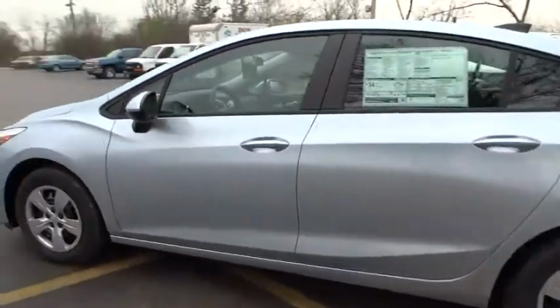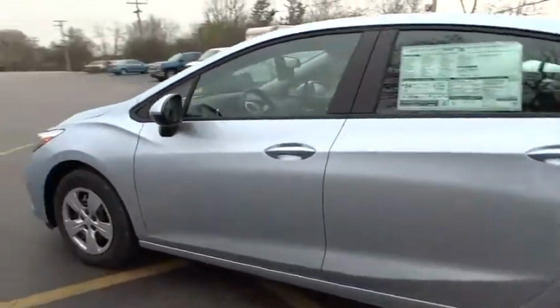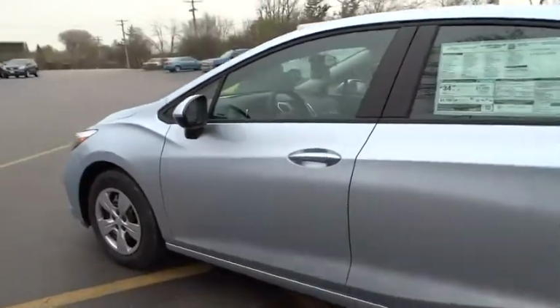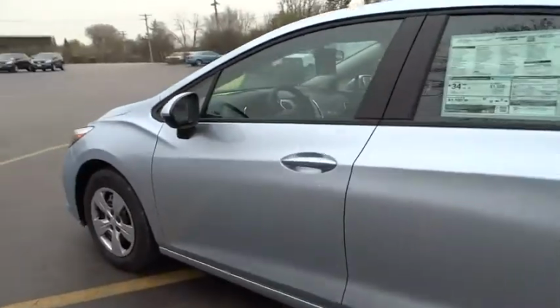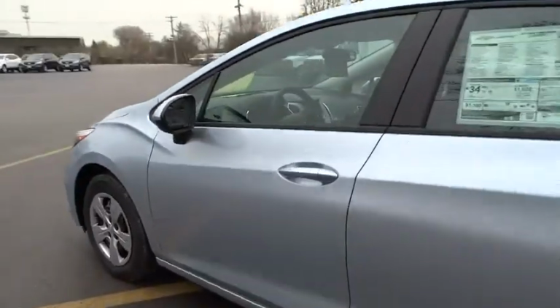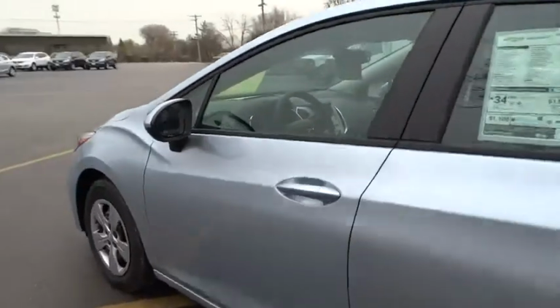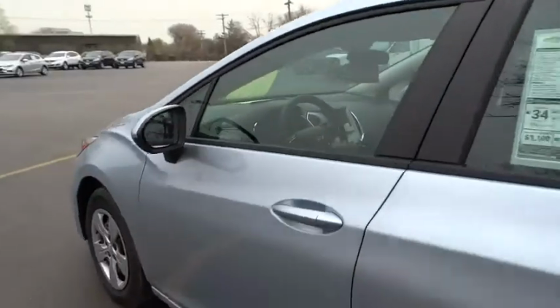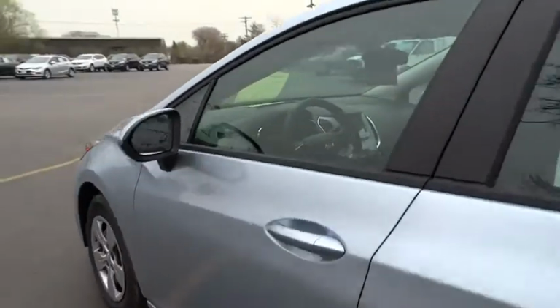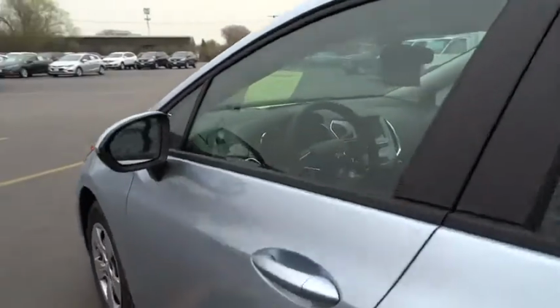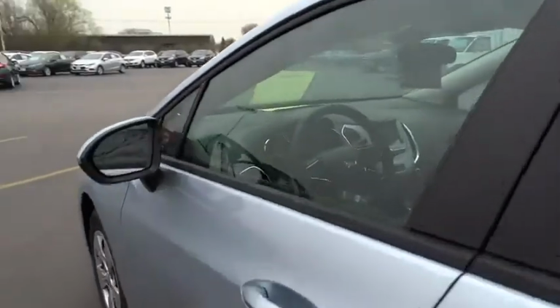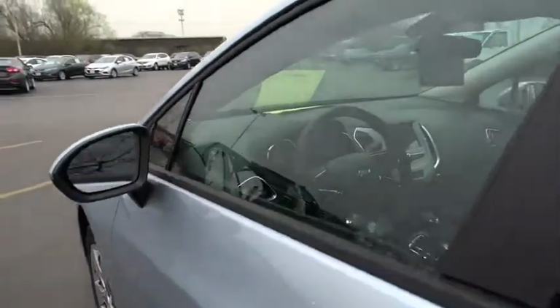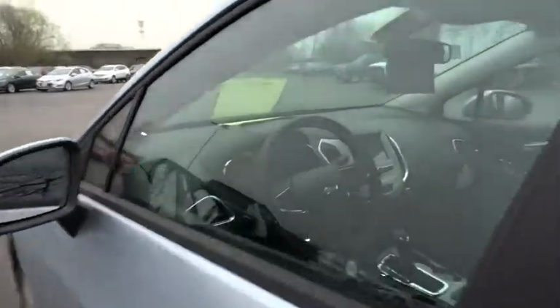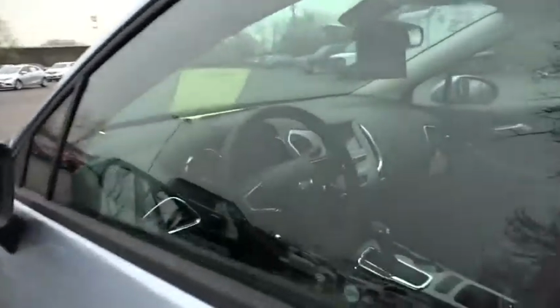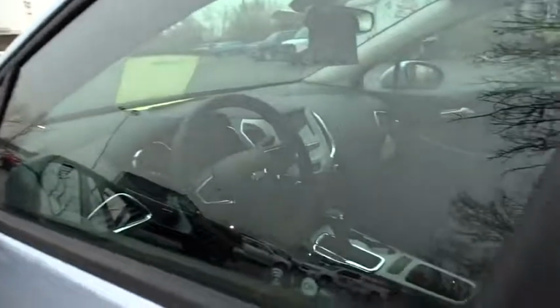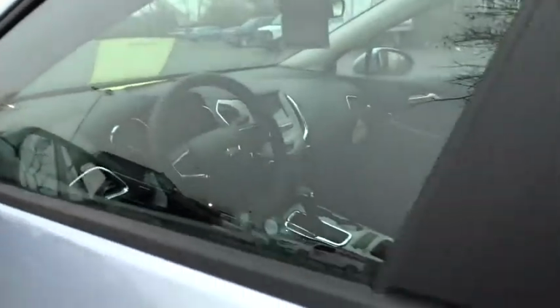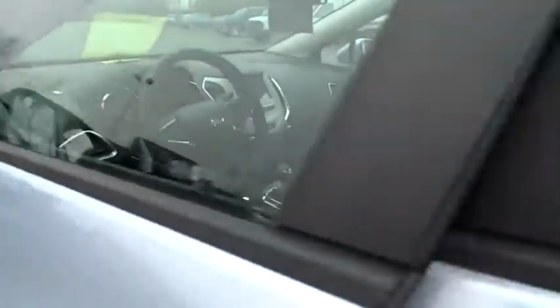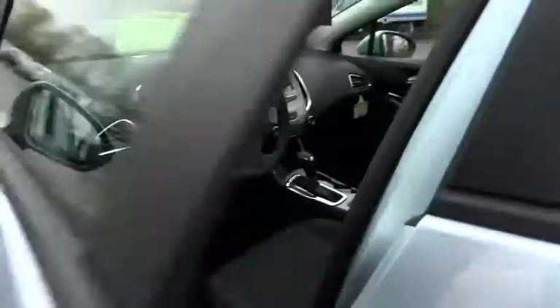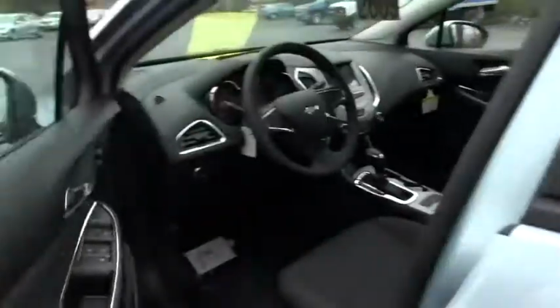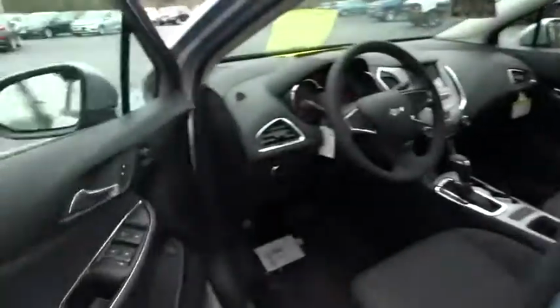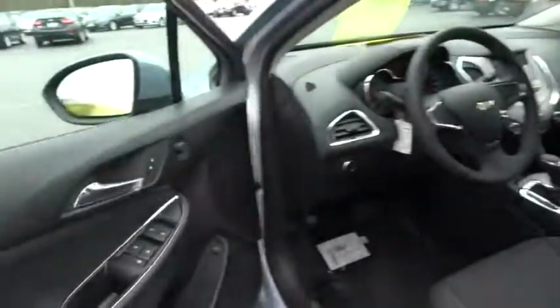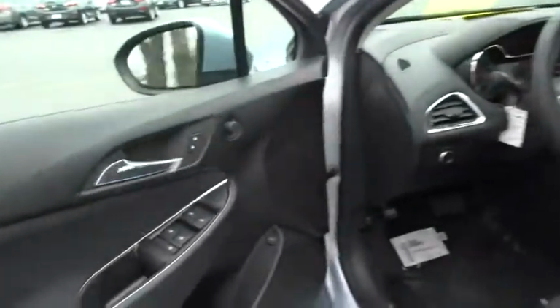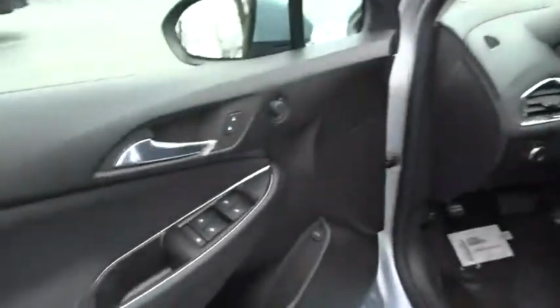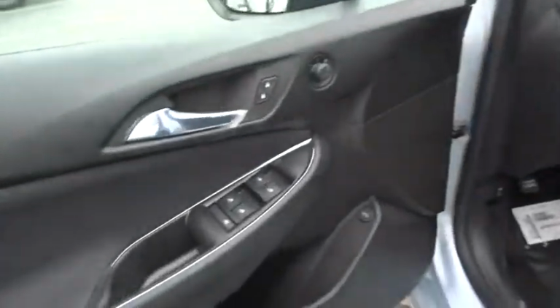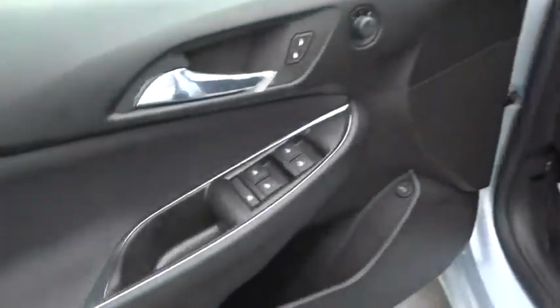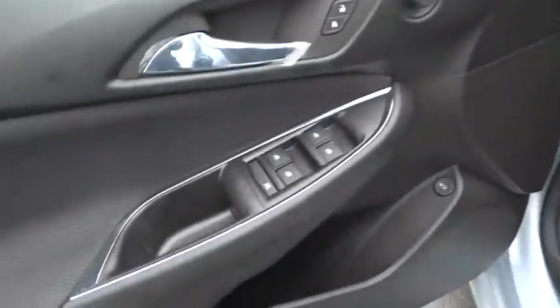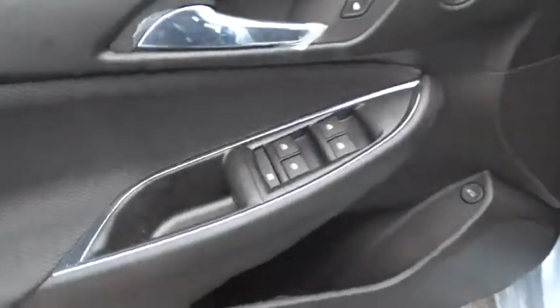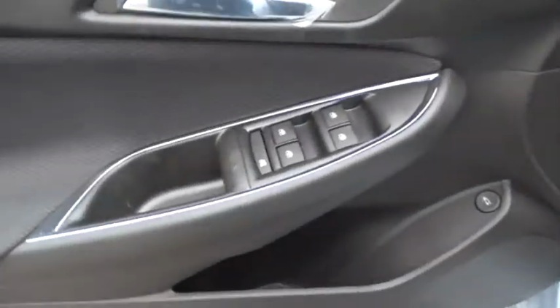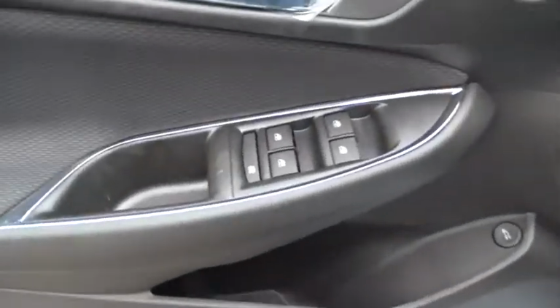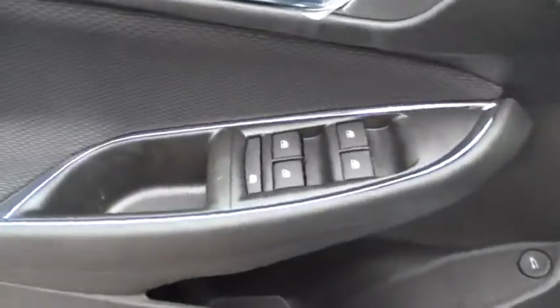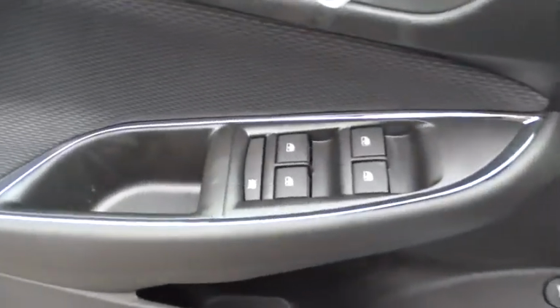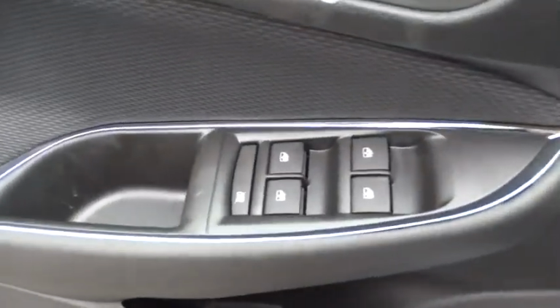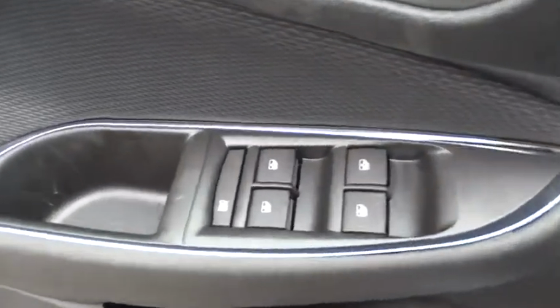Stability control. Traction control. Keyless entry. Anti-lock braking system. Backup camera.